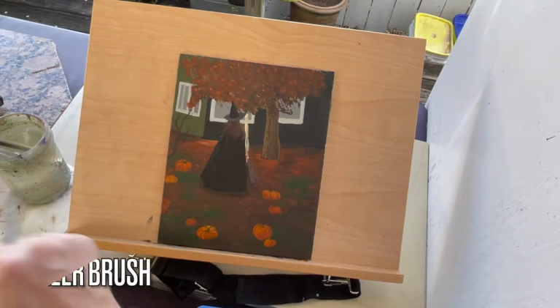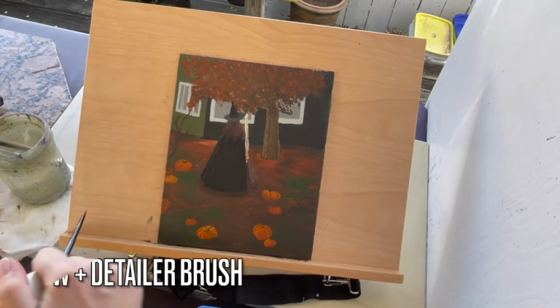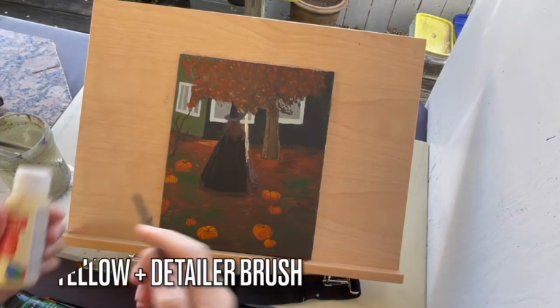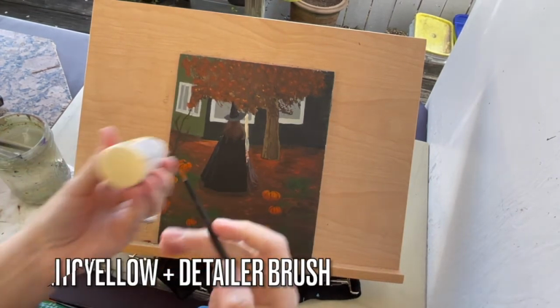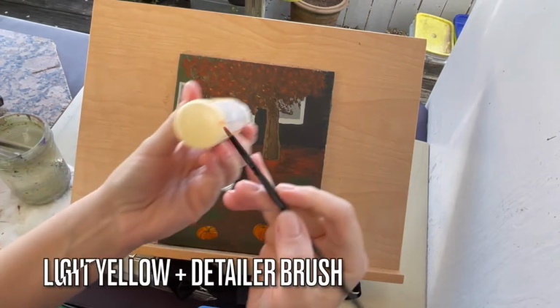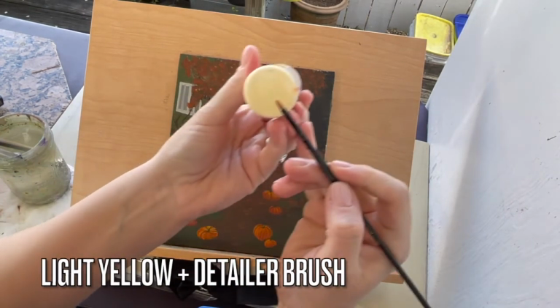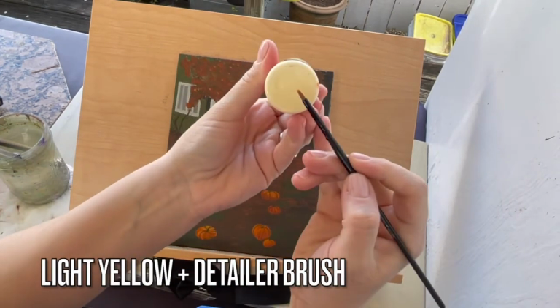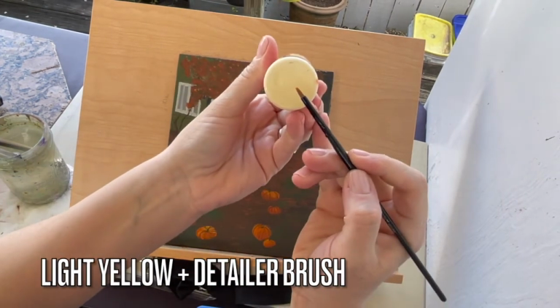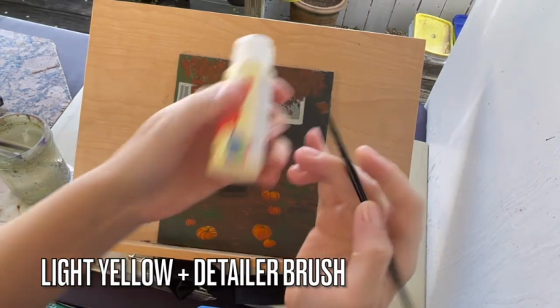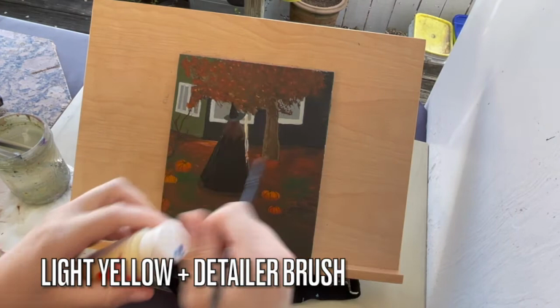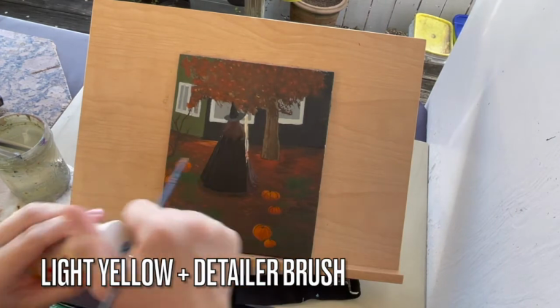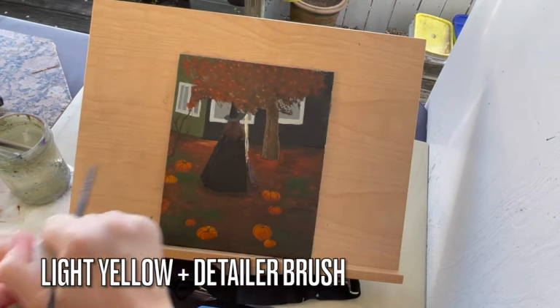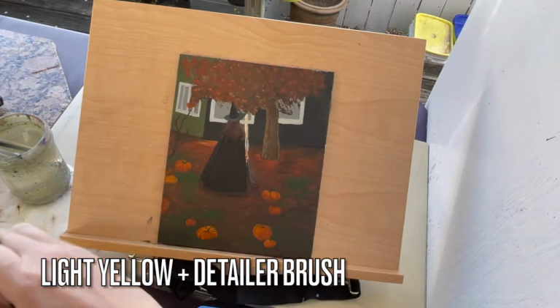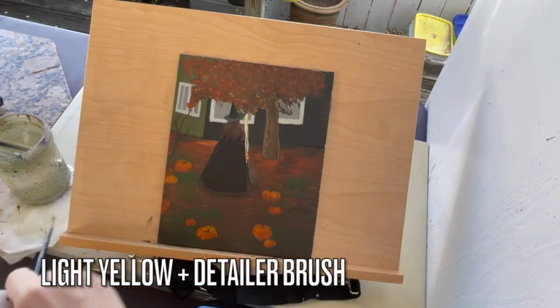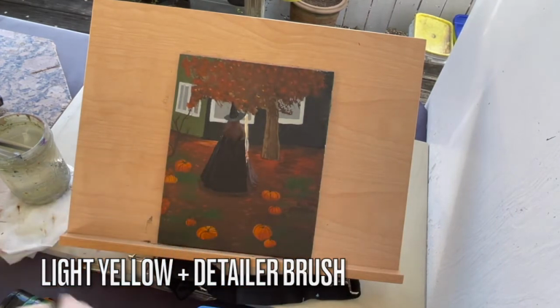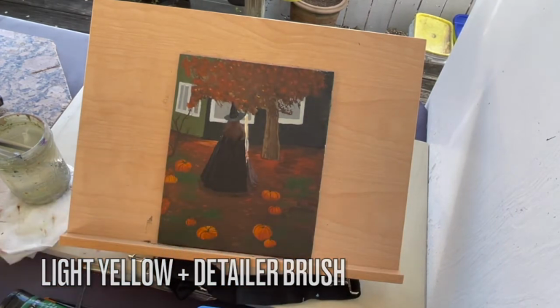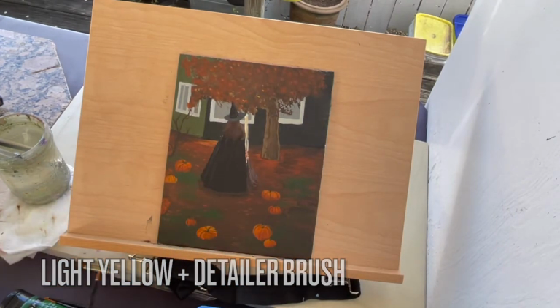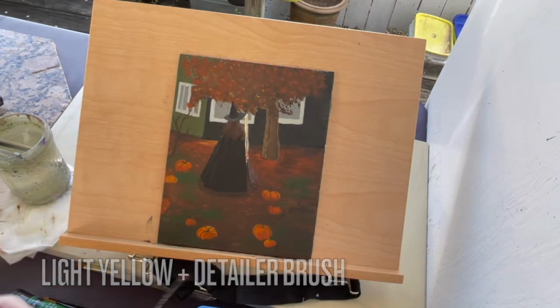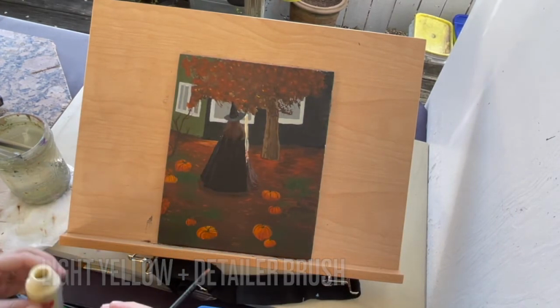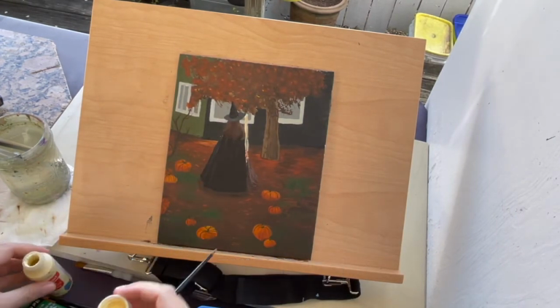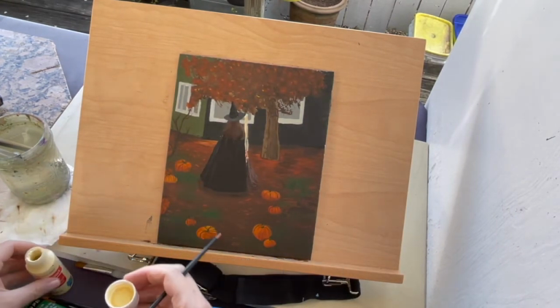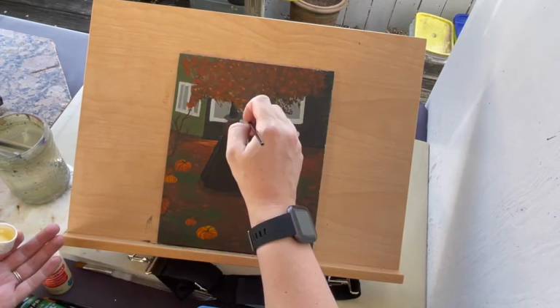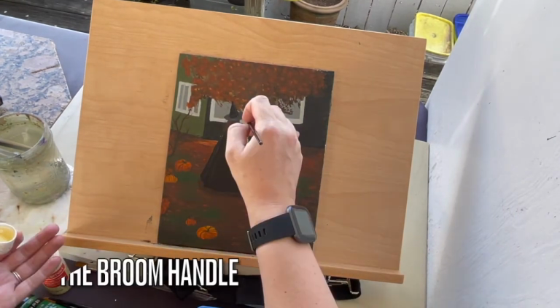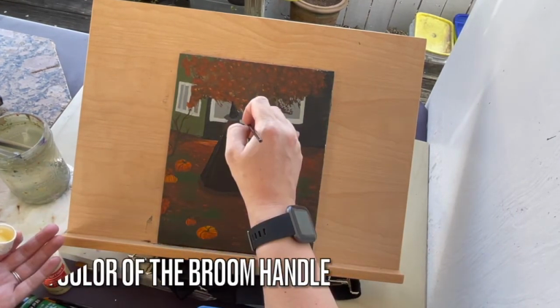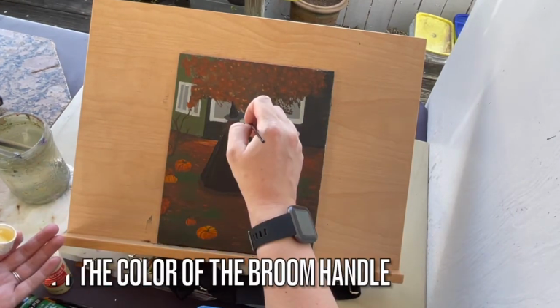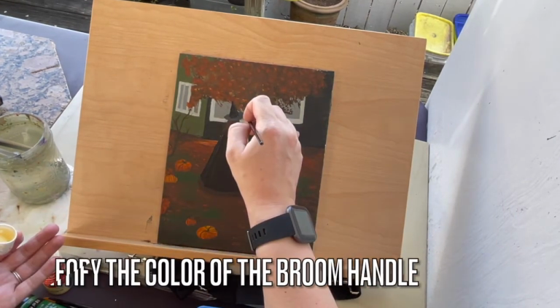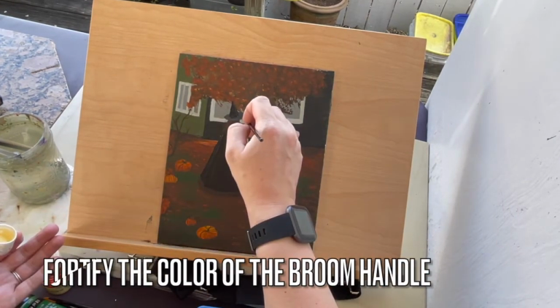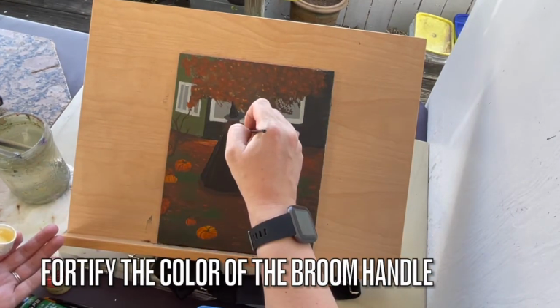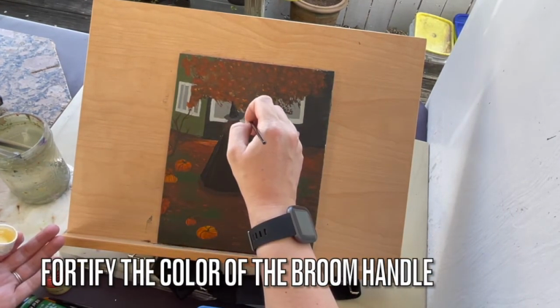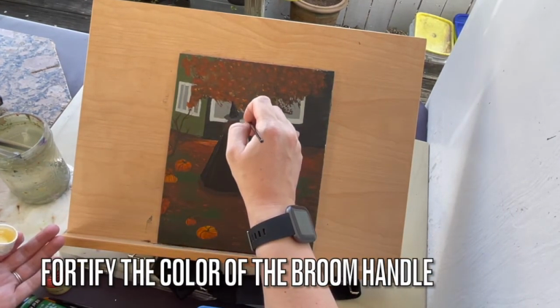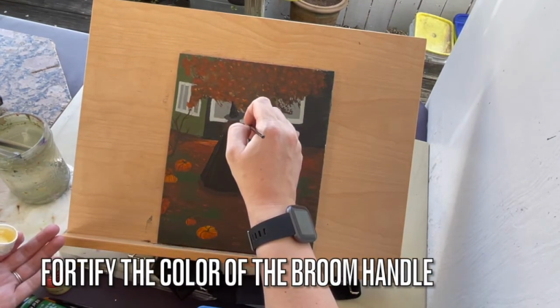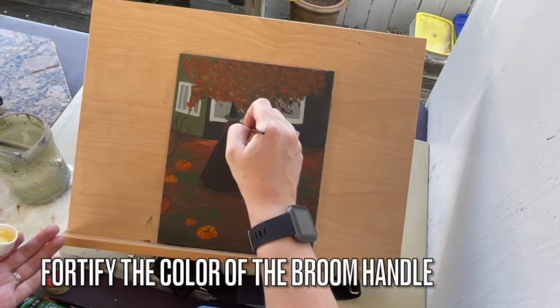Grab some light yellow and a detailer brush. We're simply going to fortify the color of the broom handle.